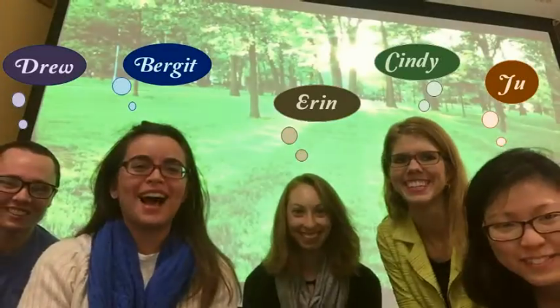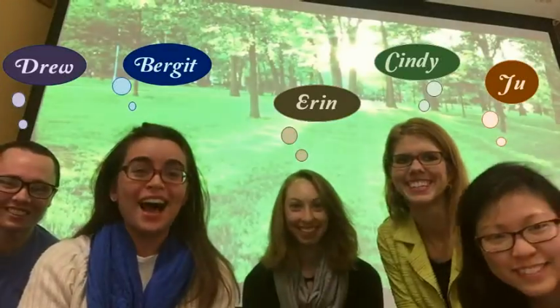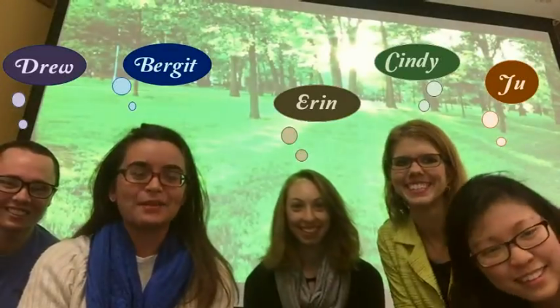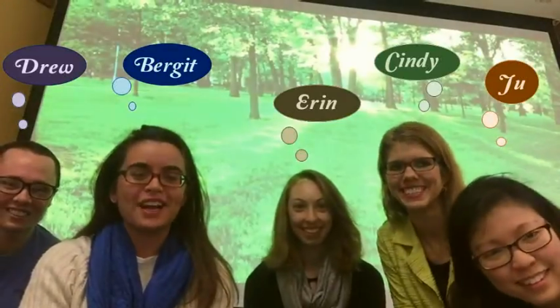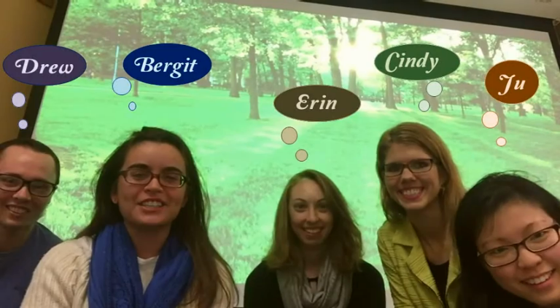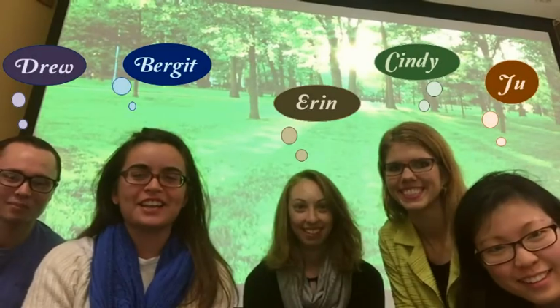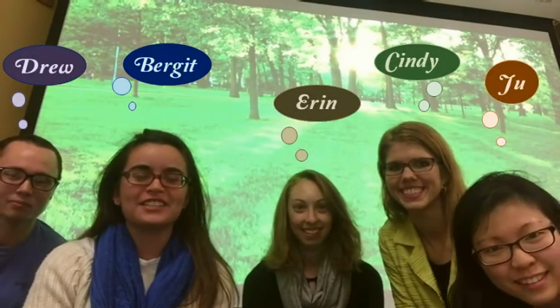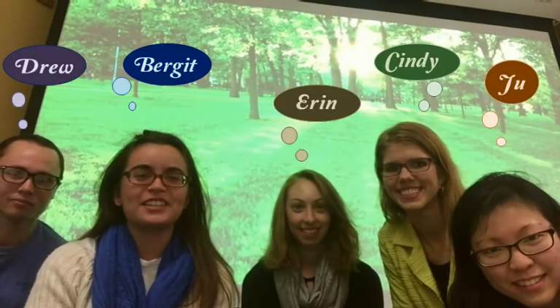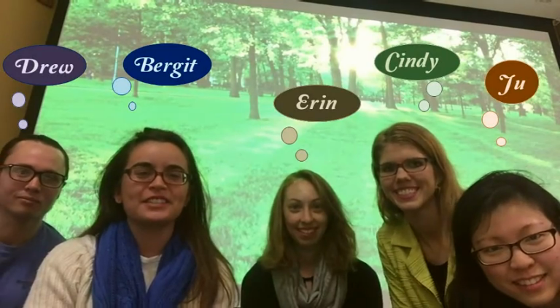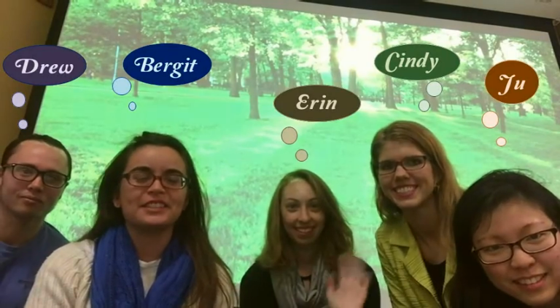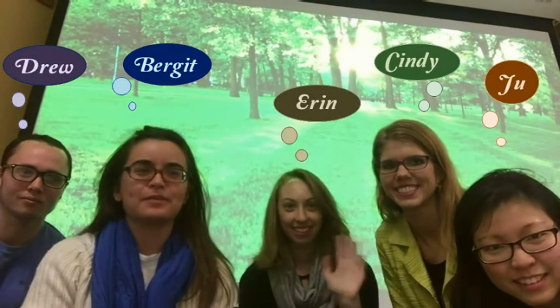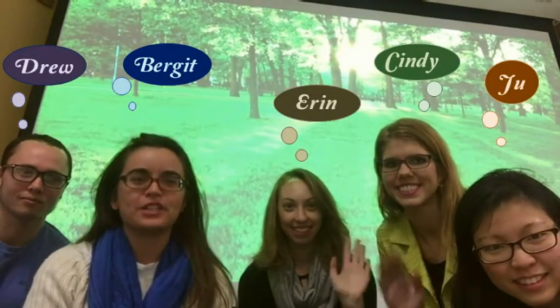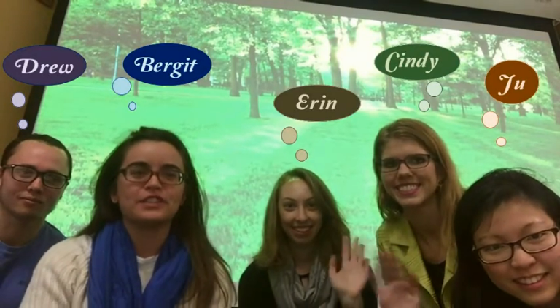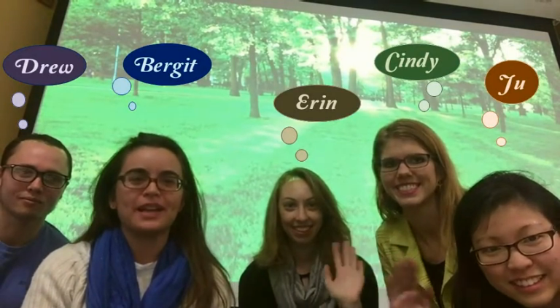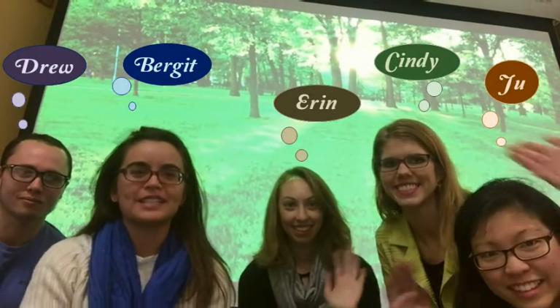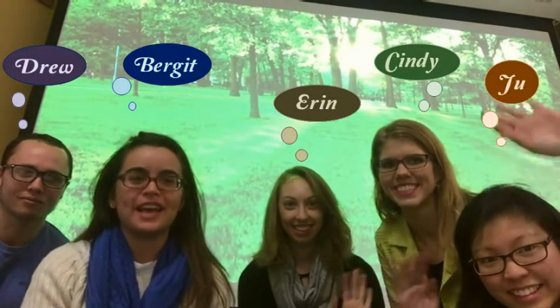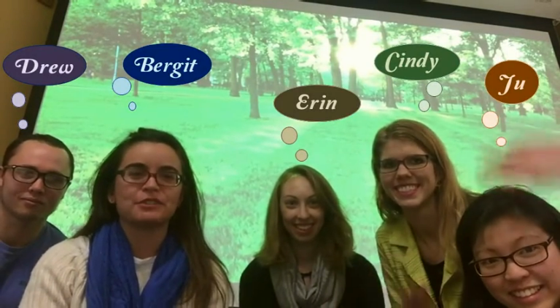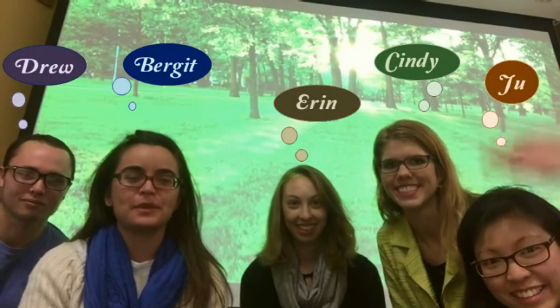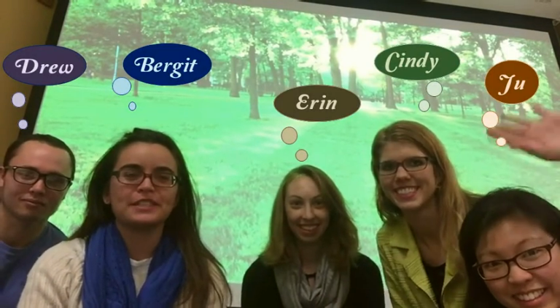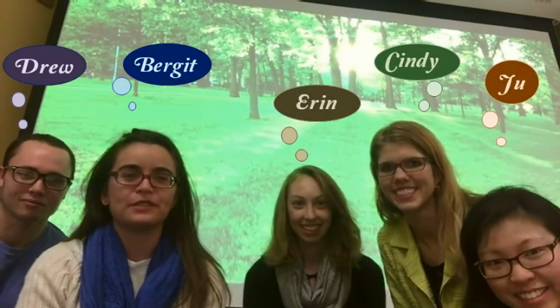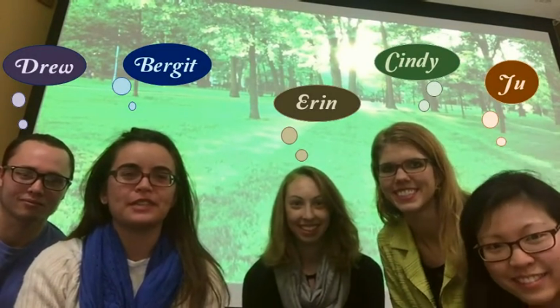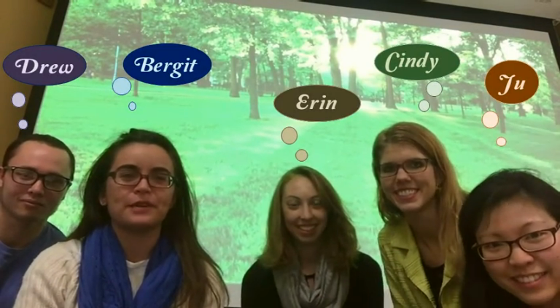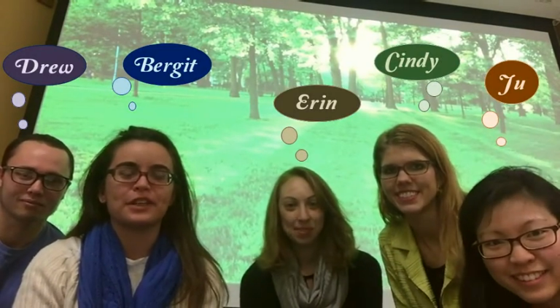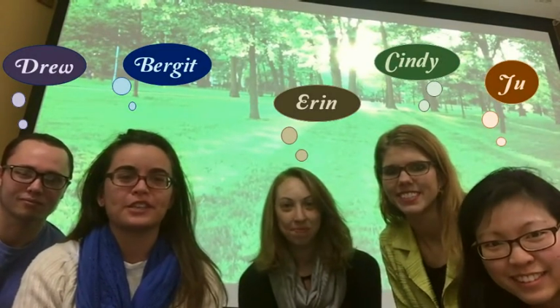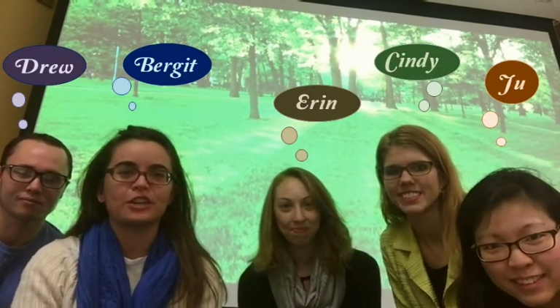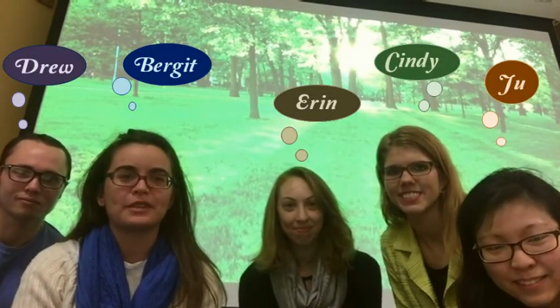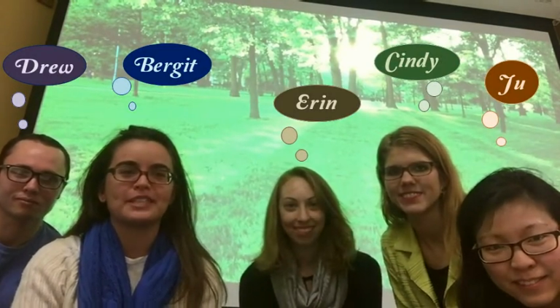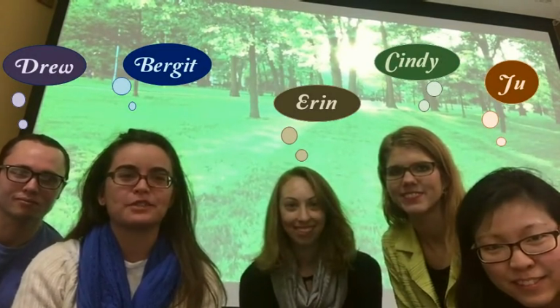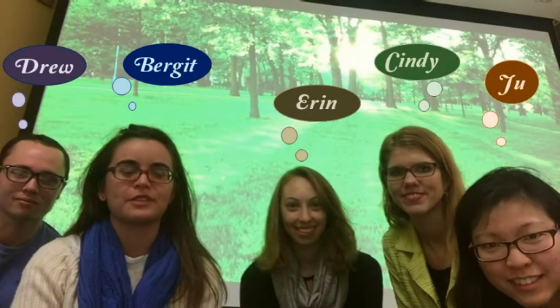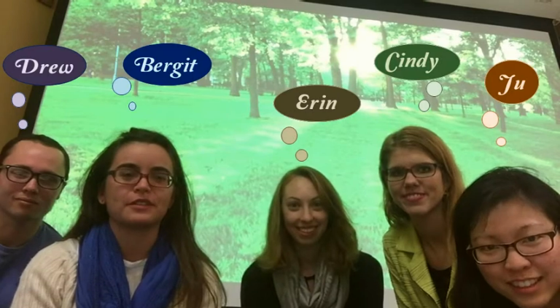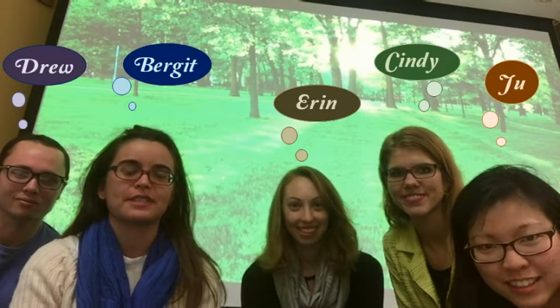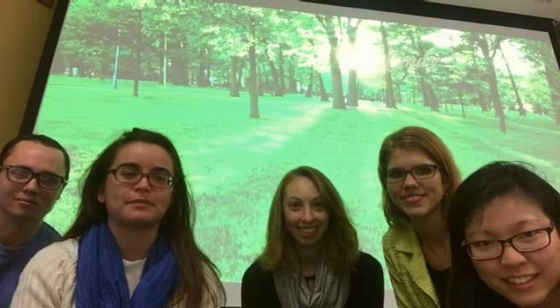Hi, we're Dr. Aguirre's graduate students from conservation medicine at George Mason University, and we're here to talk about deciduous forest ecosystems.